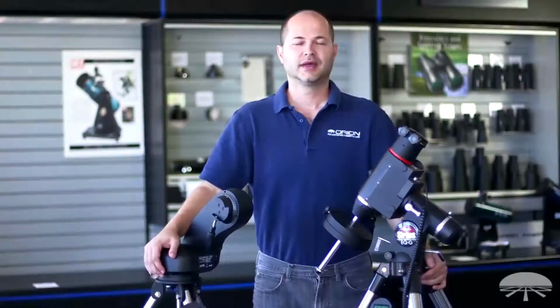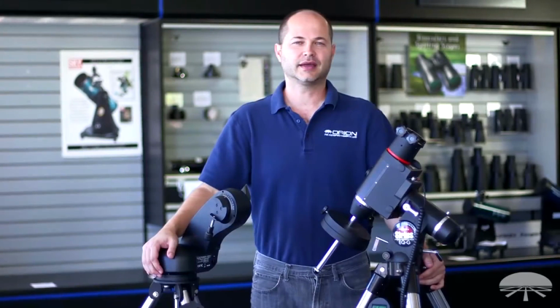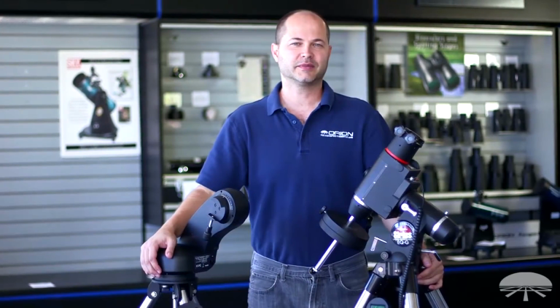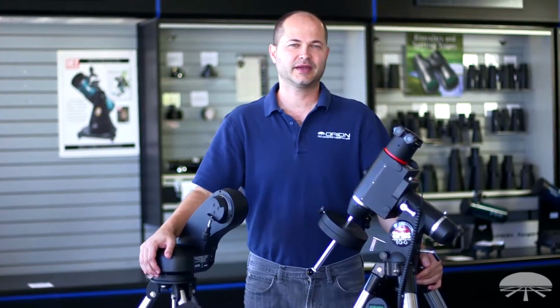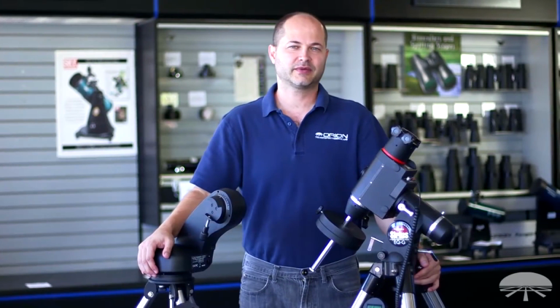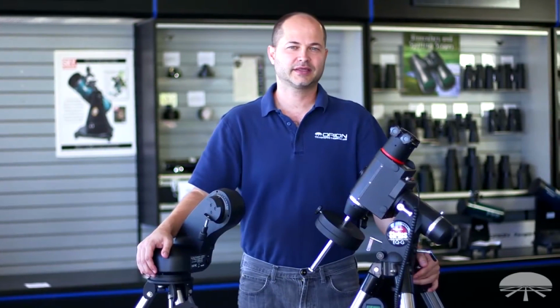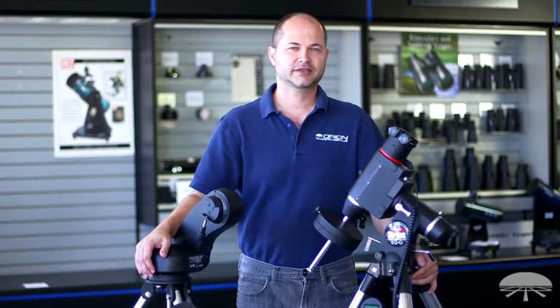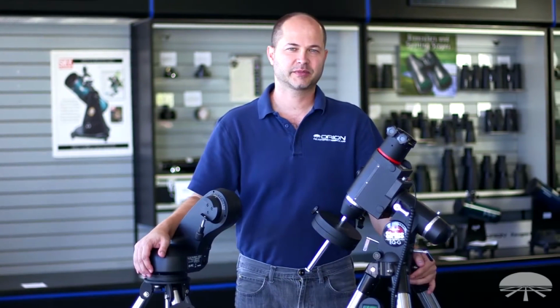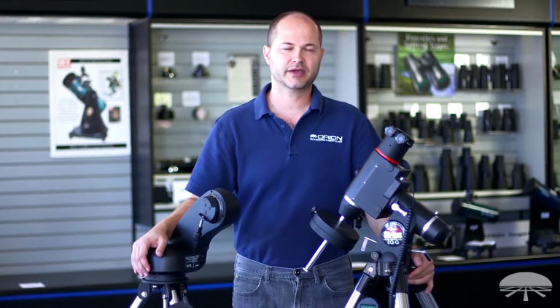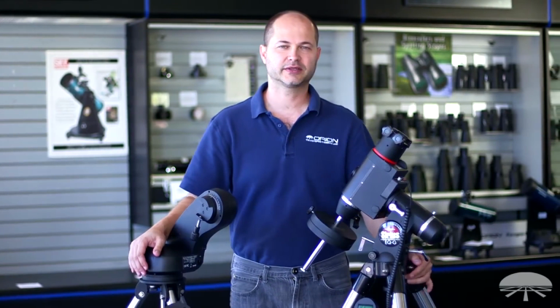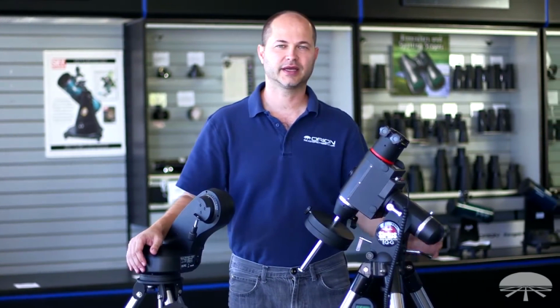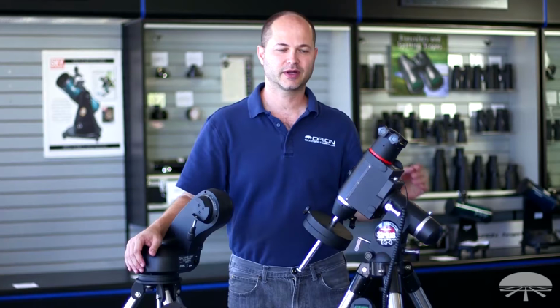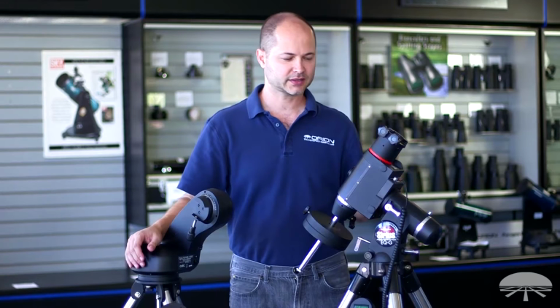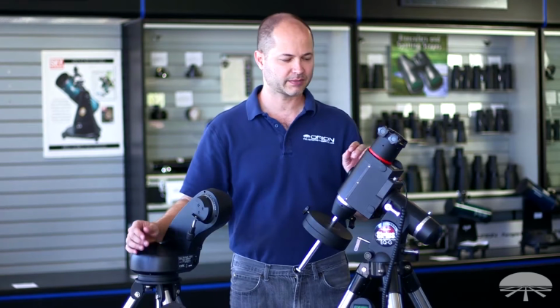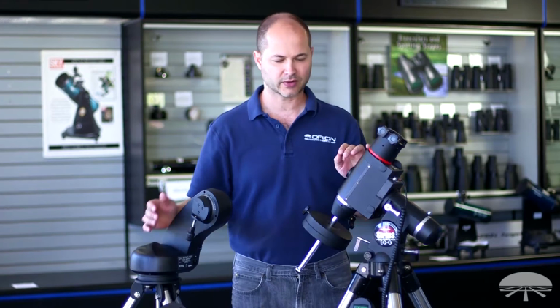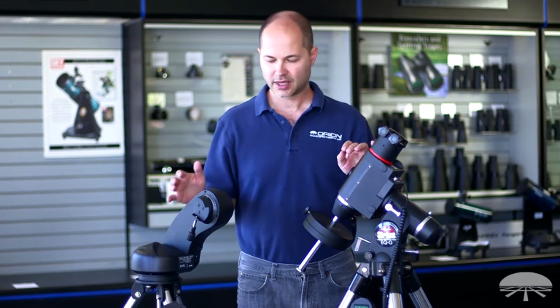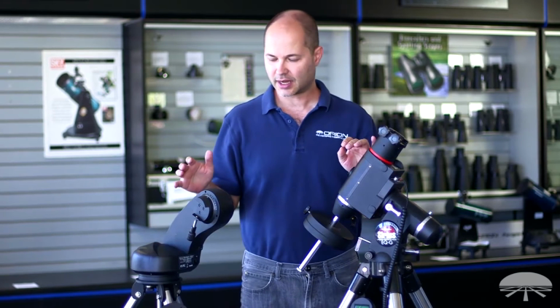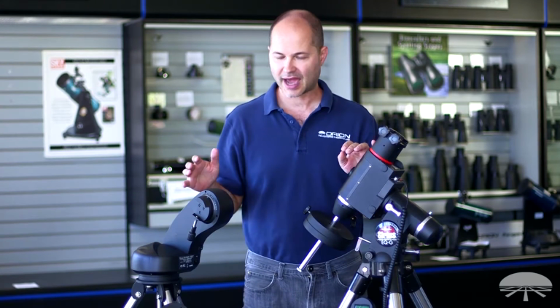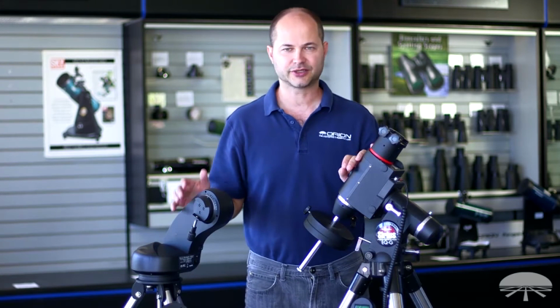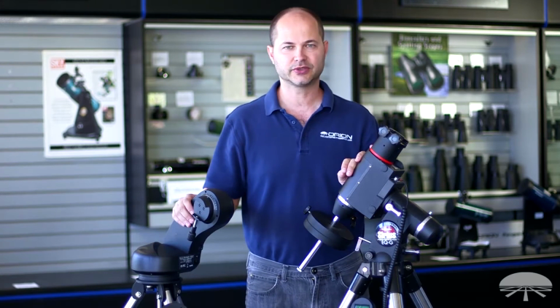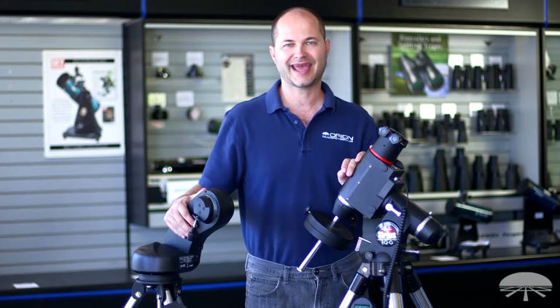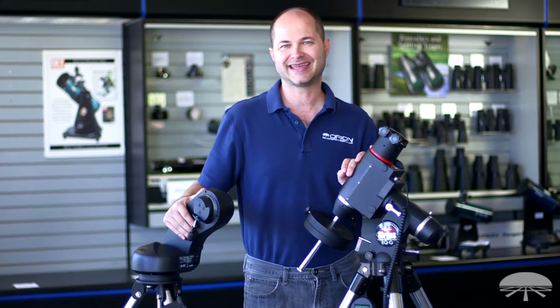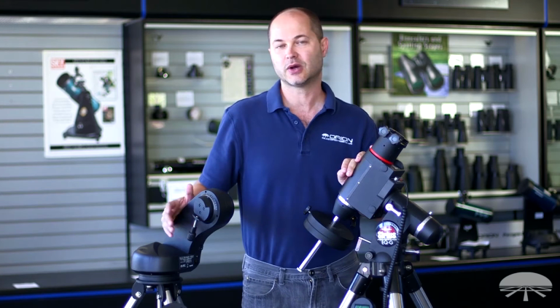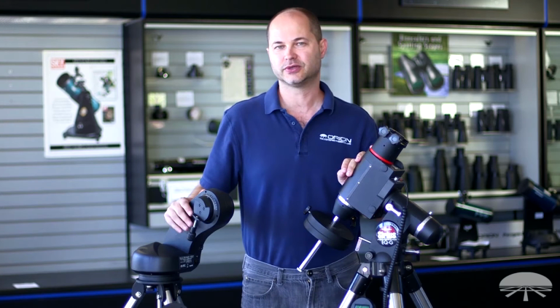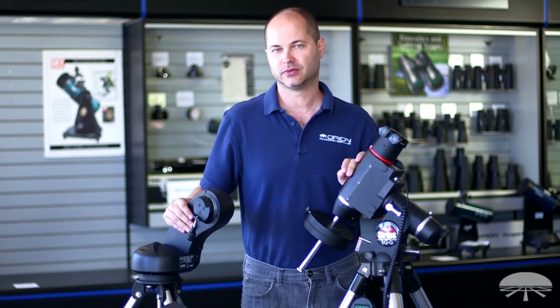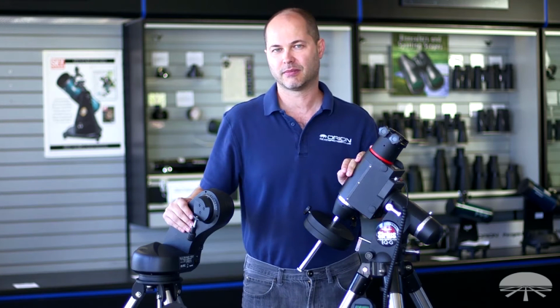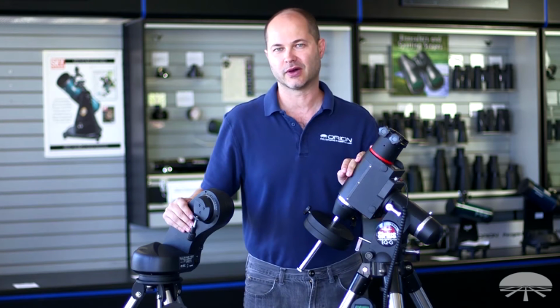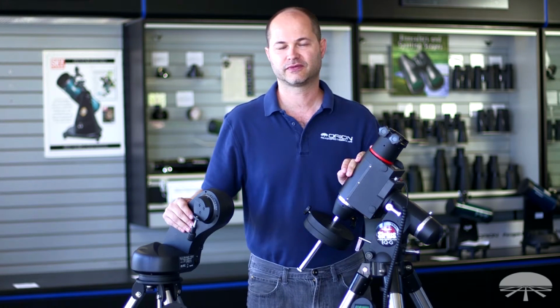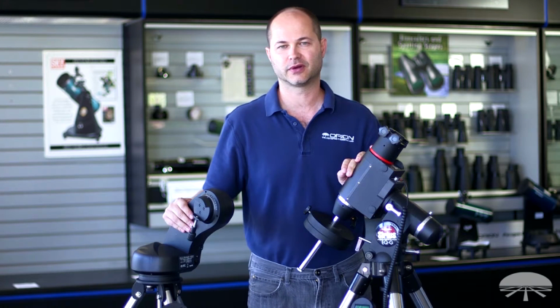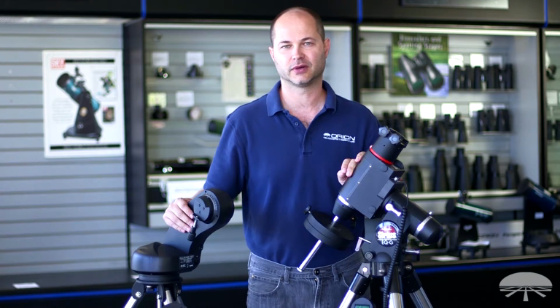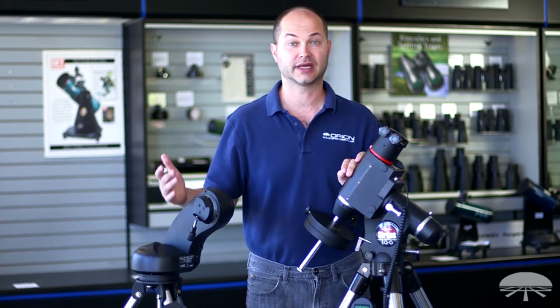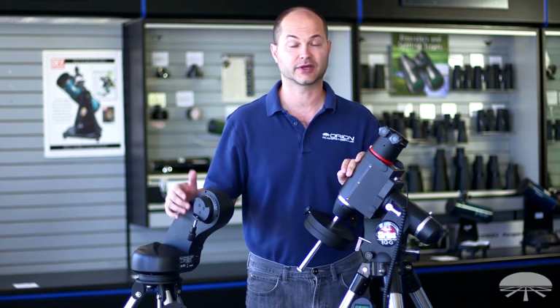Hi, I'm Kent with Orion Telescopes and Binoculars, and I wanted to talk about how to choose a go-to mount for your telescope.